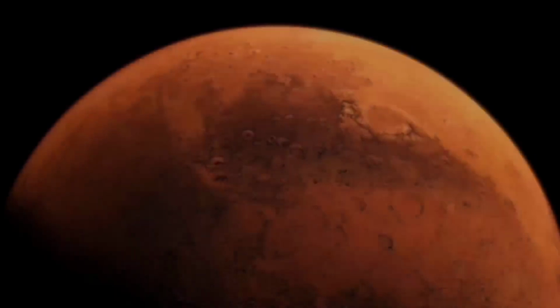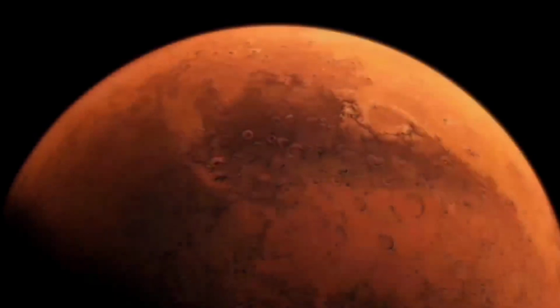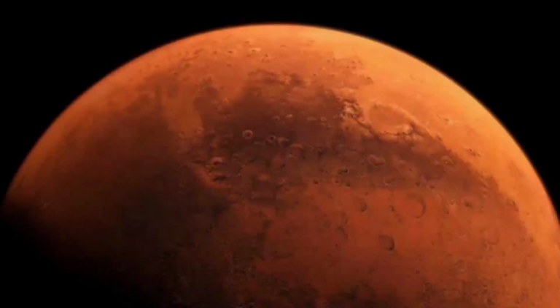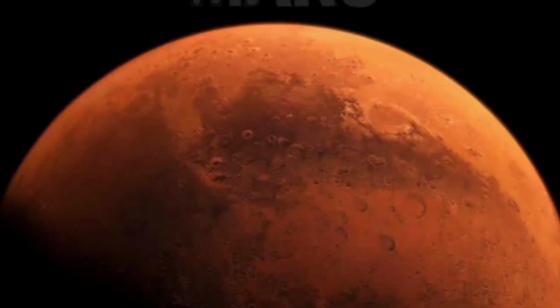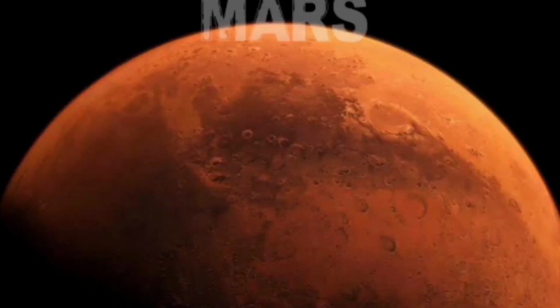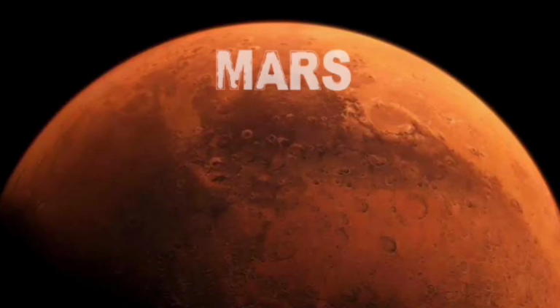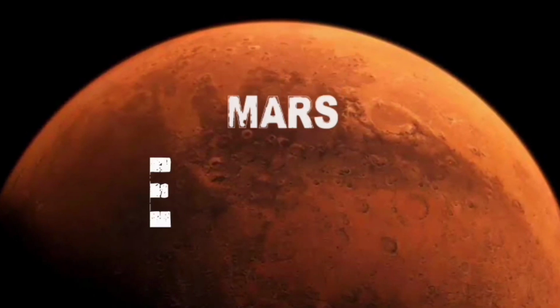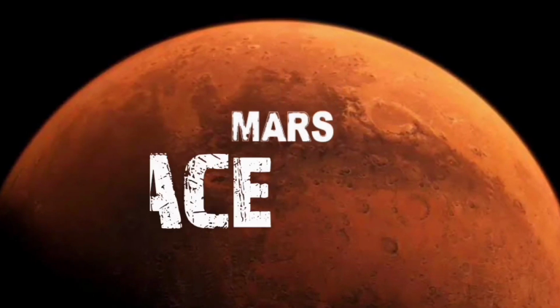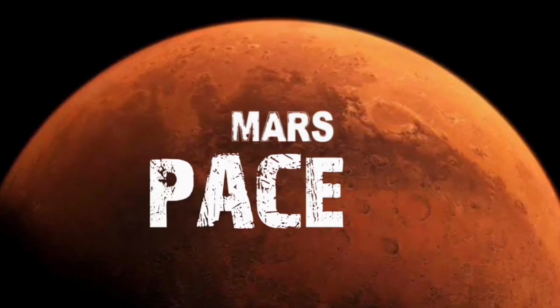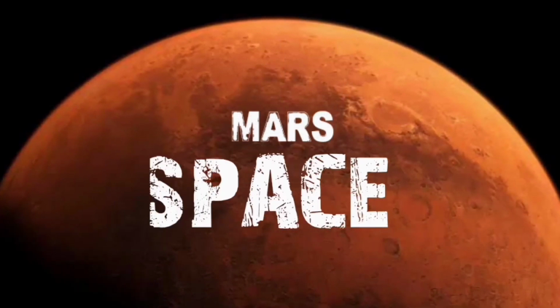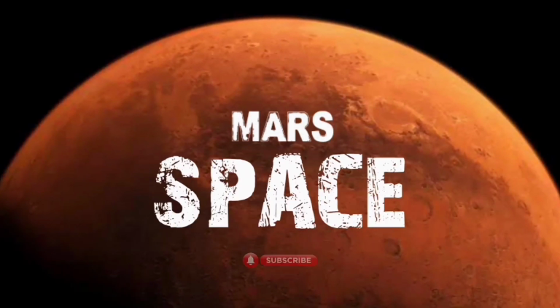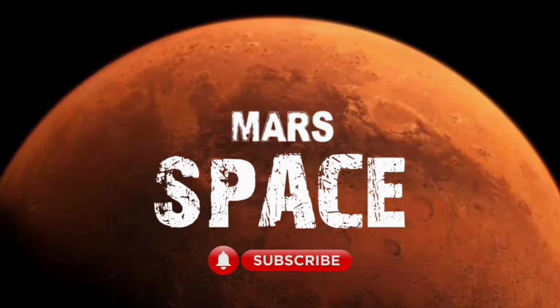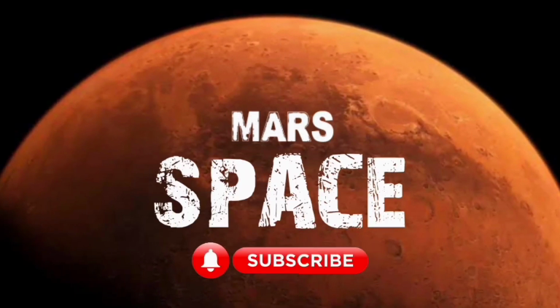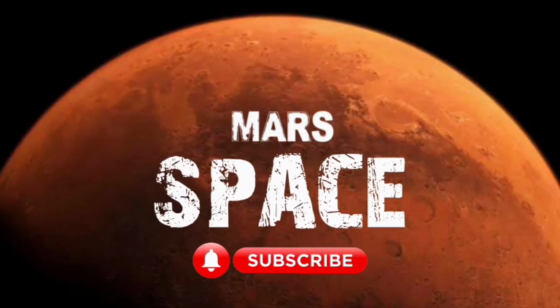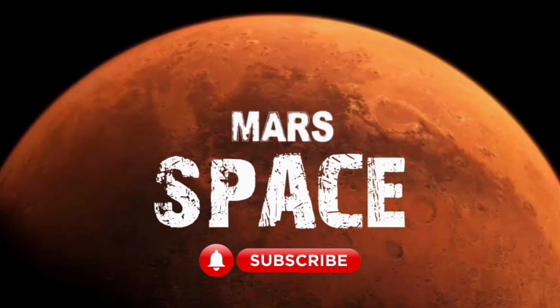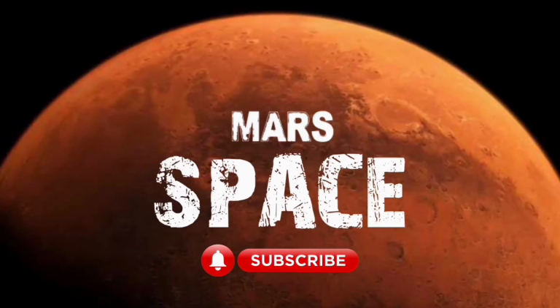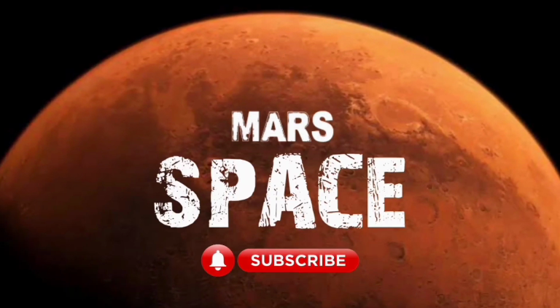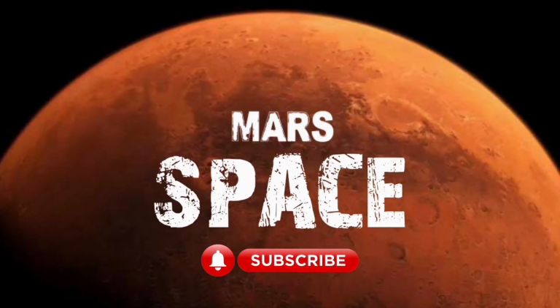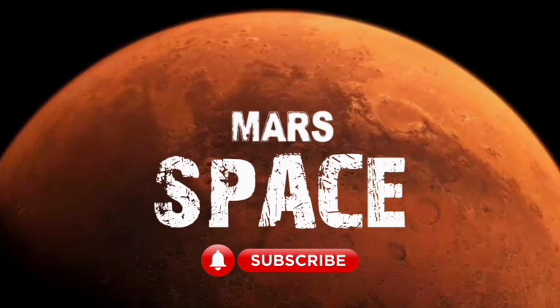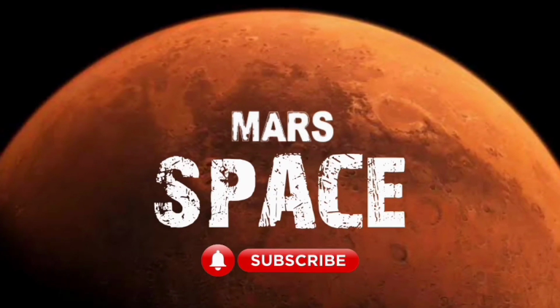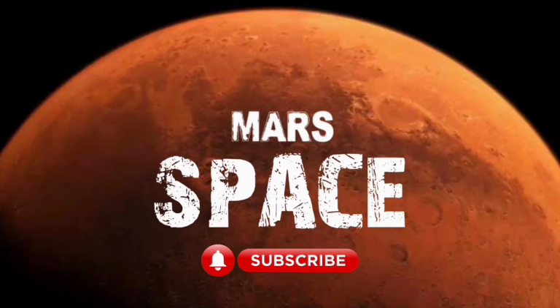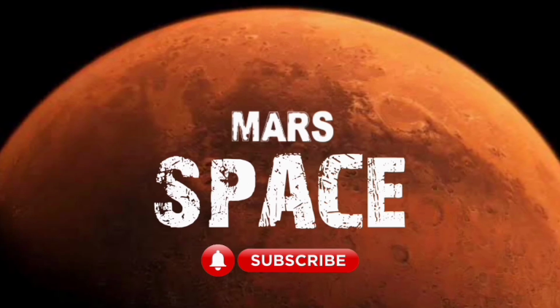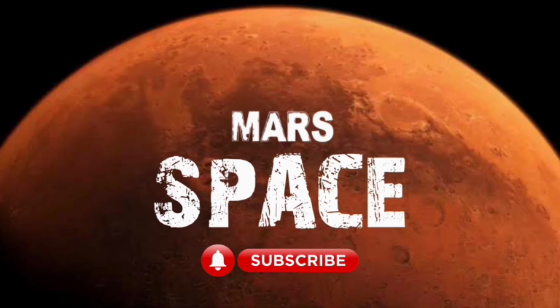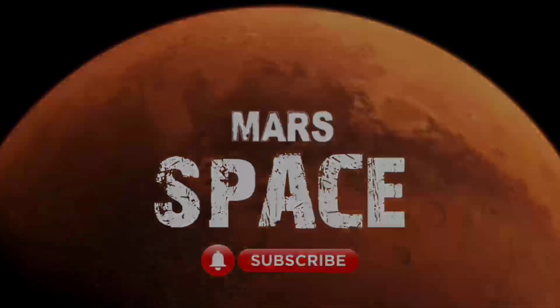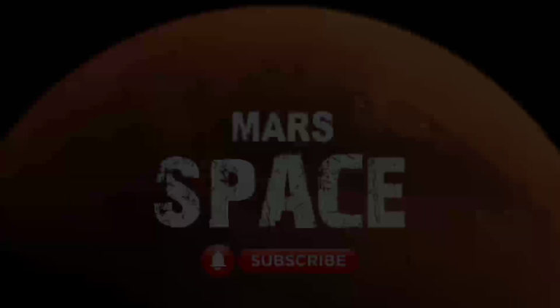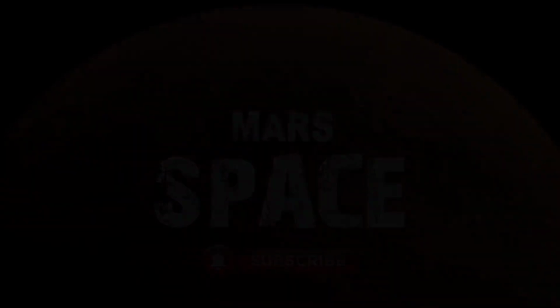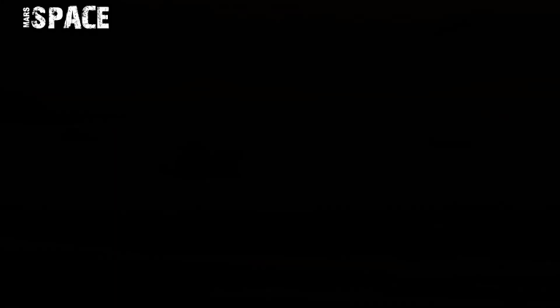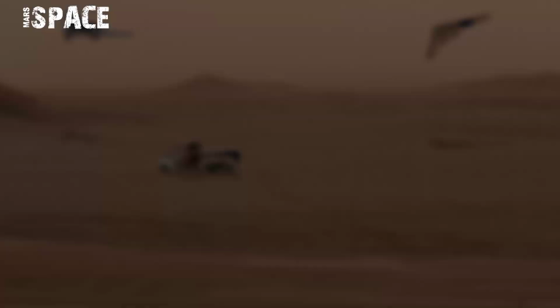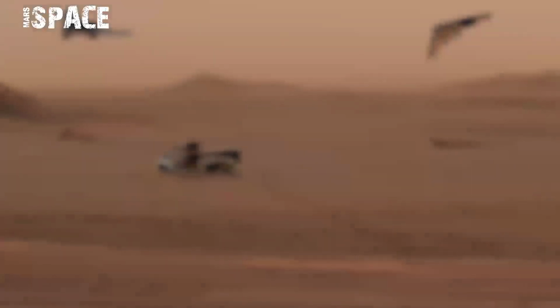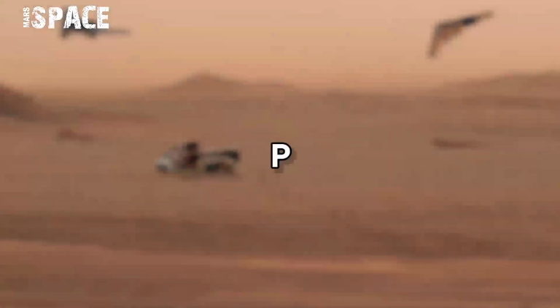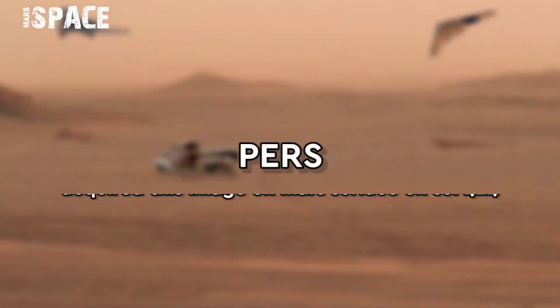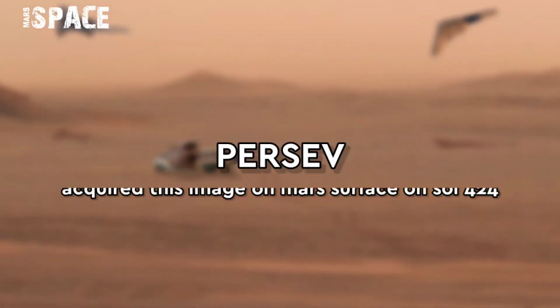Hi my dear friends, welcome back to our YouTube channel Marsus Pass. If you are new, hit the bell icon, give a thumbs up, and please watch the full video.